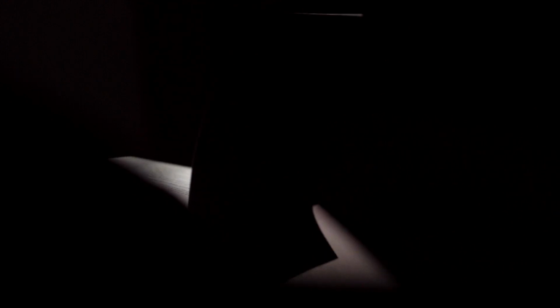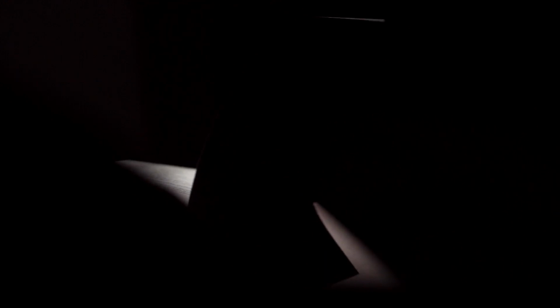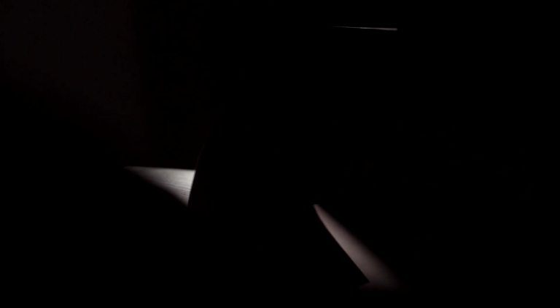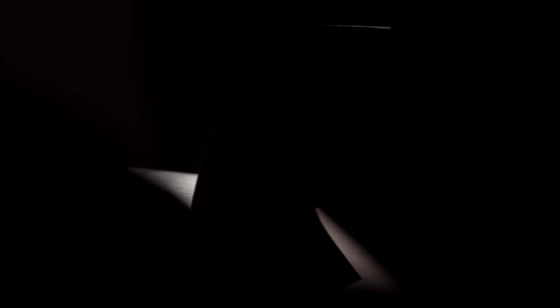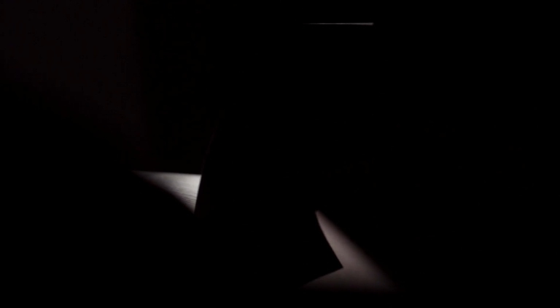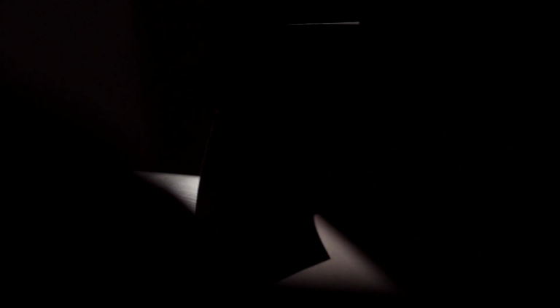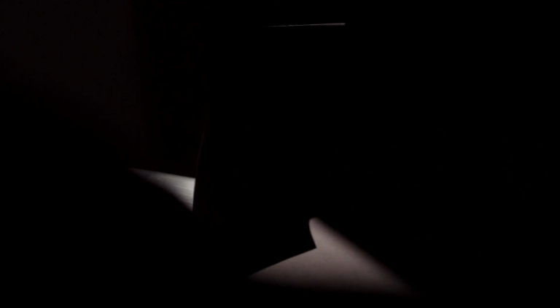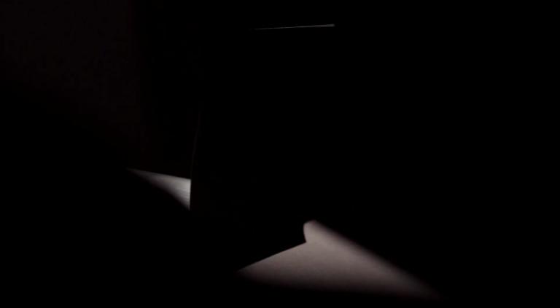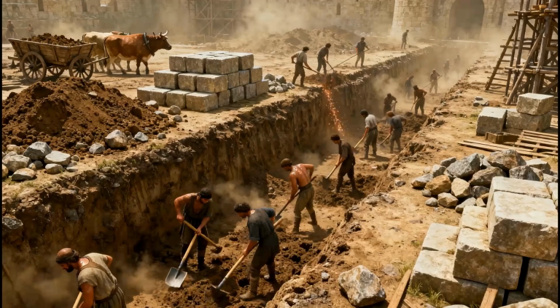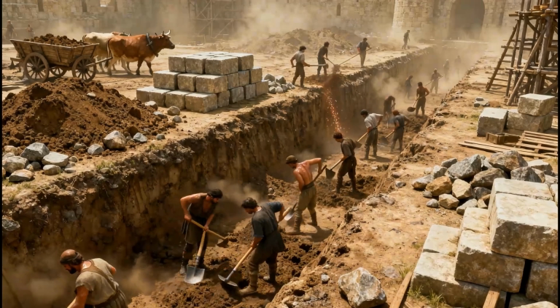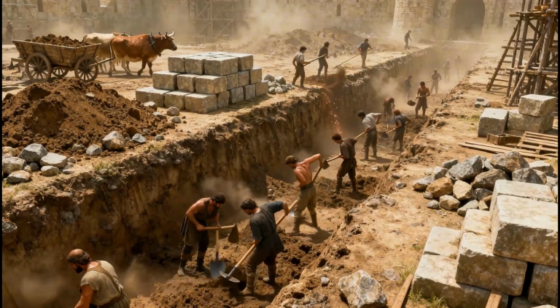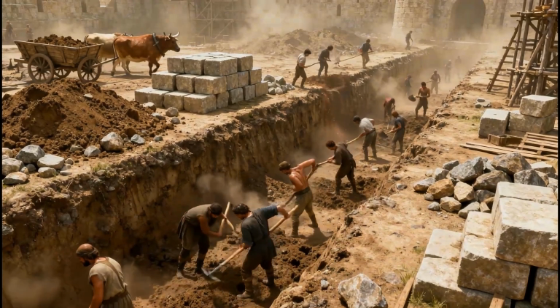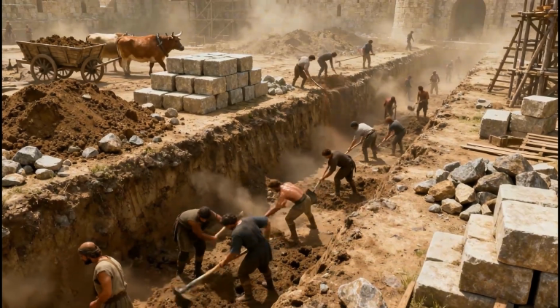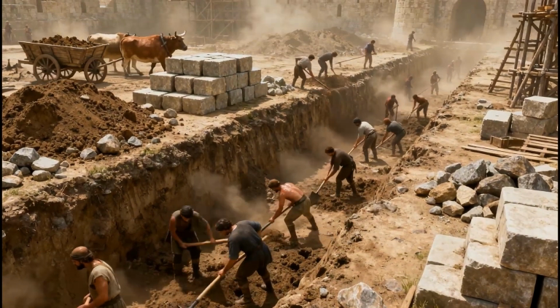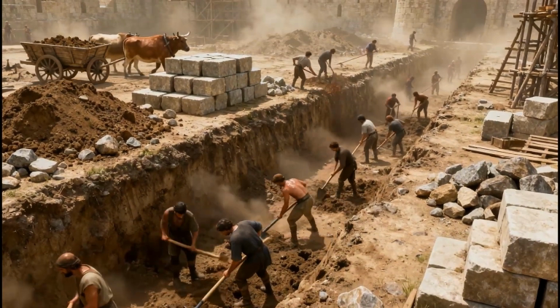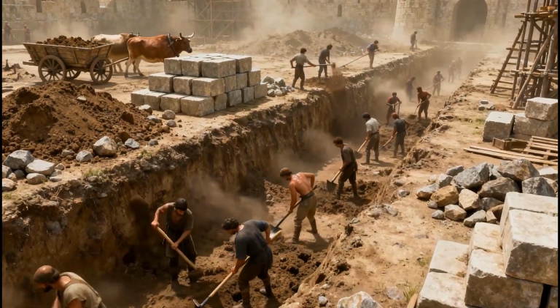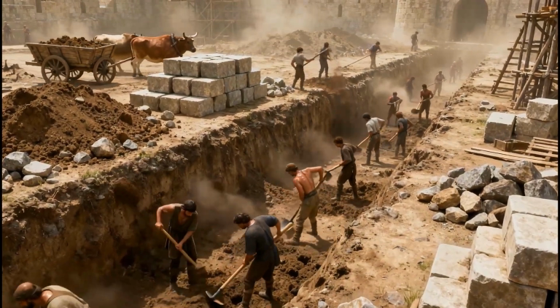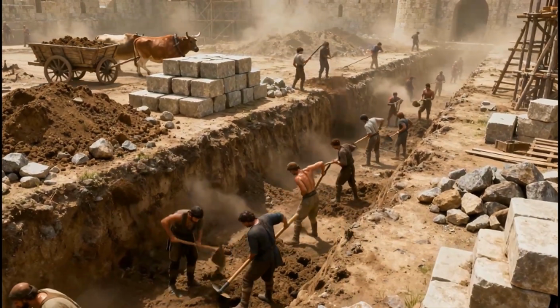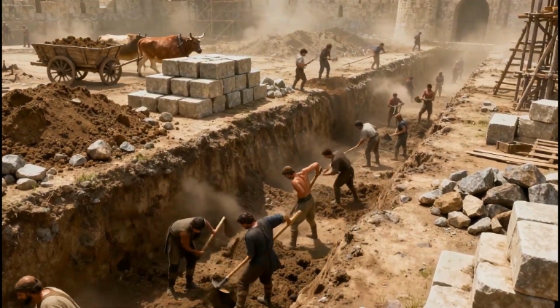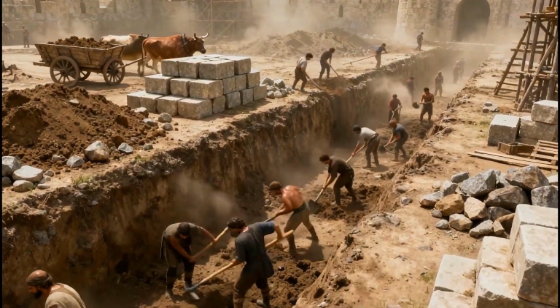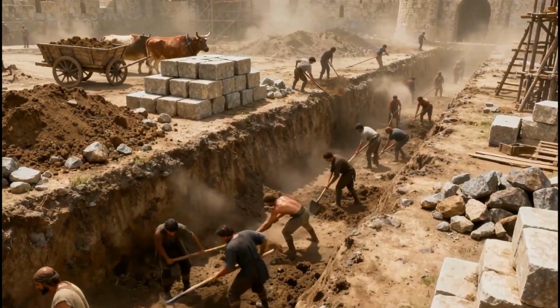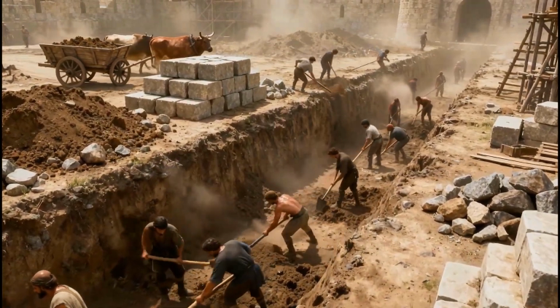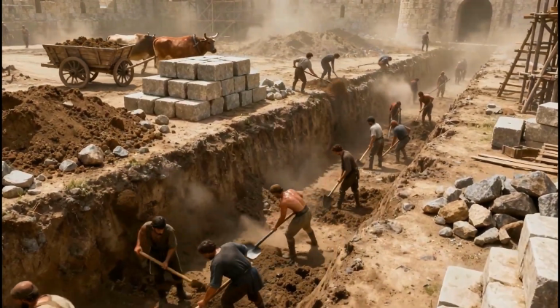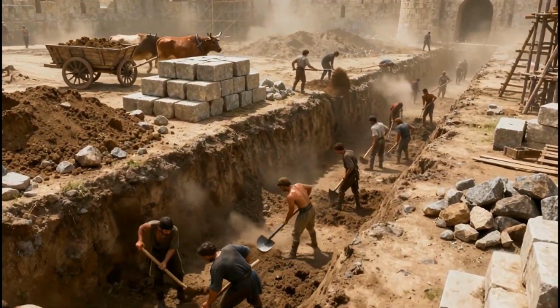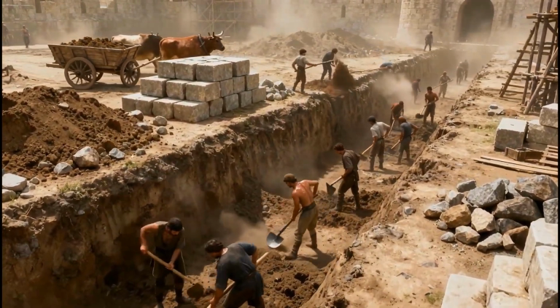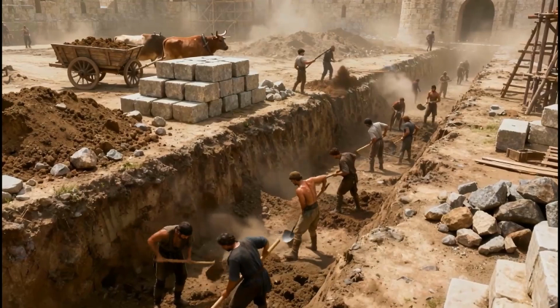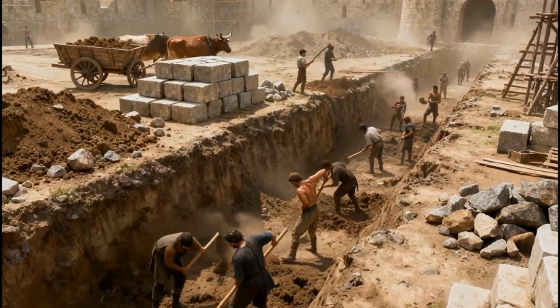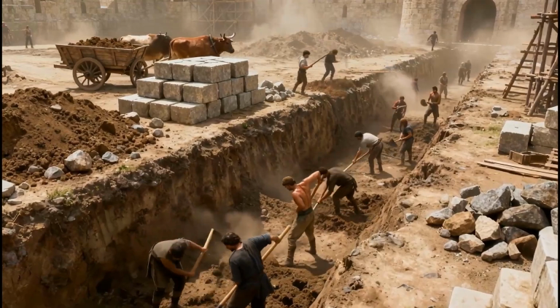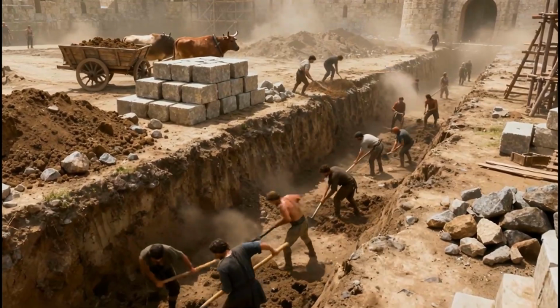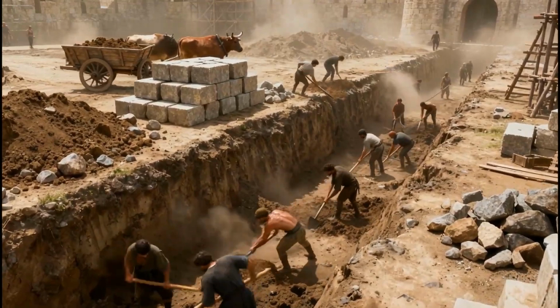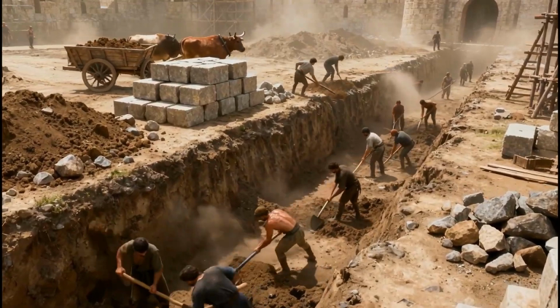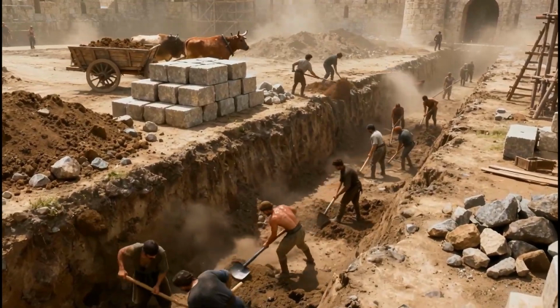Before construction began, huge trenches were dug for the foundations, sometimes several meters deep.